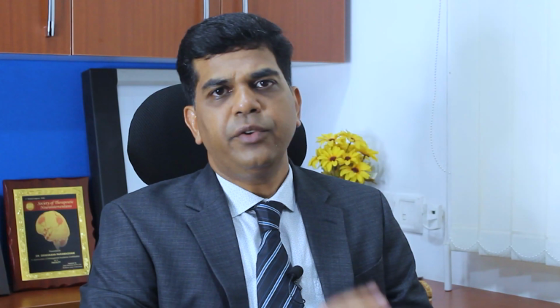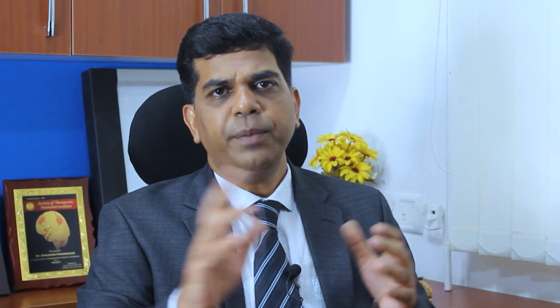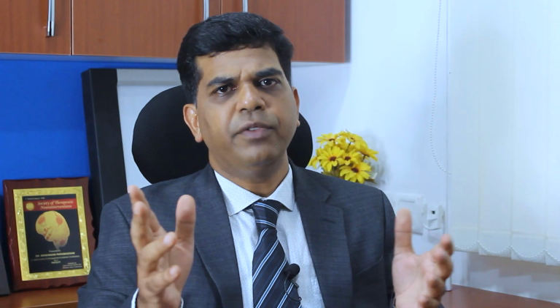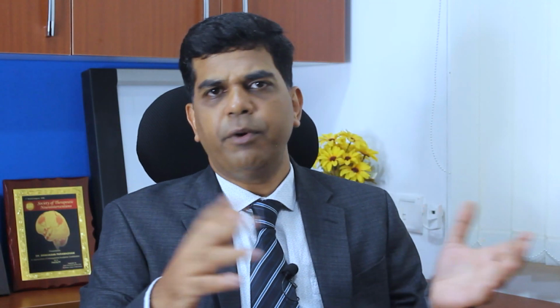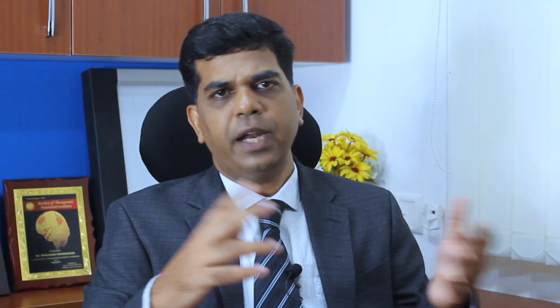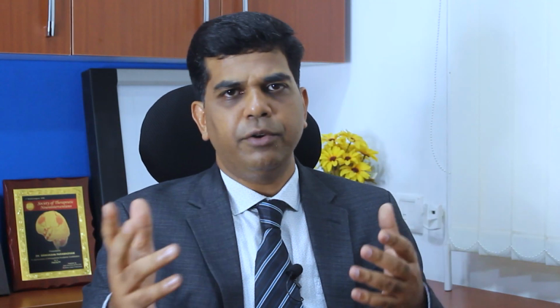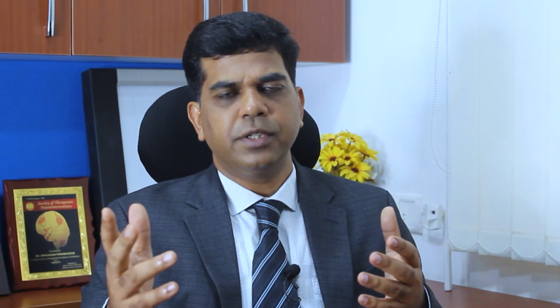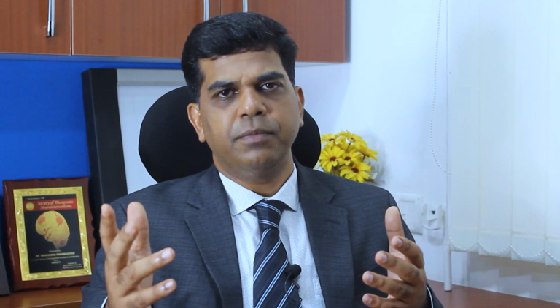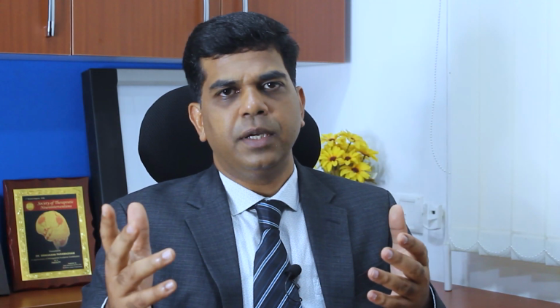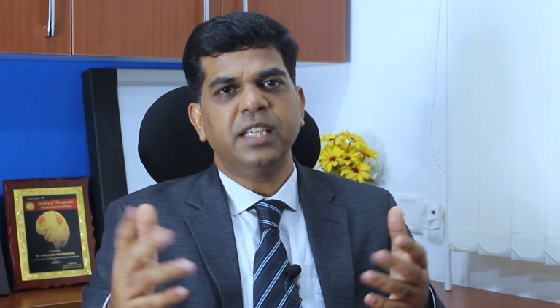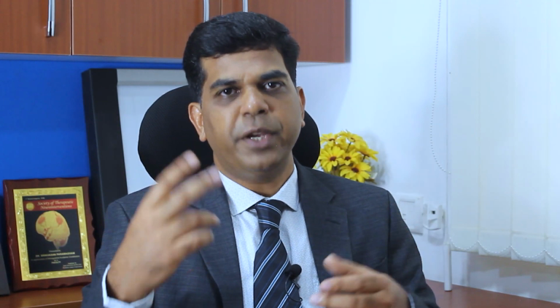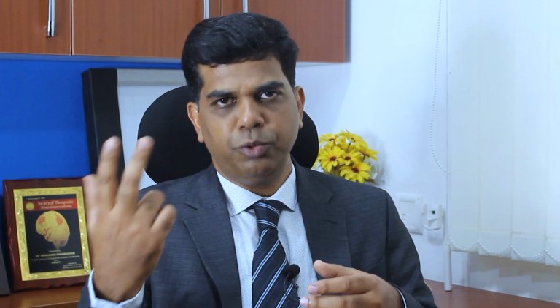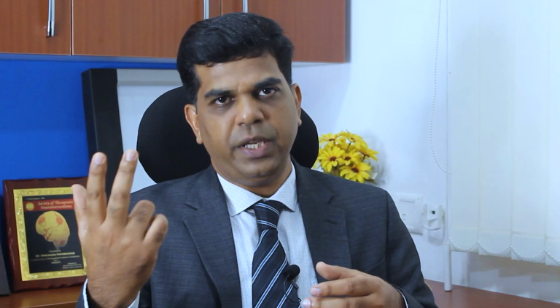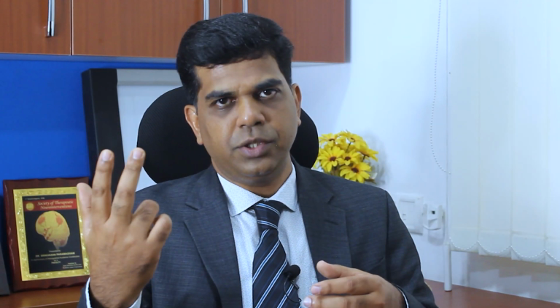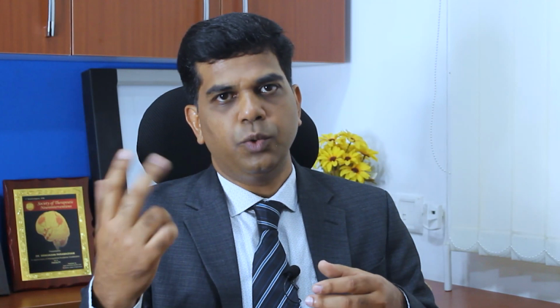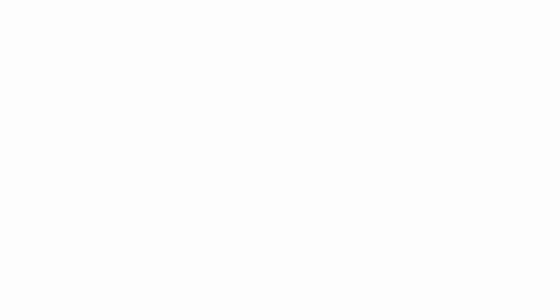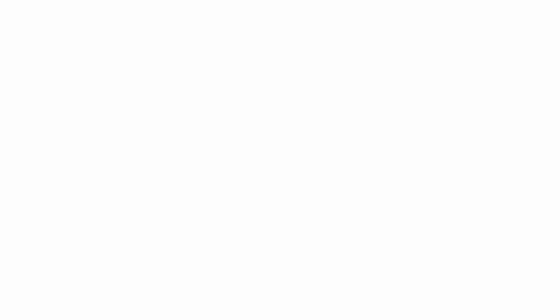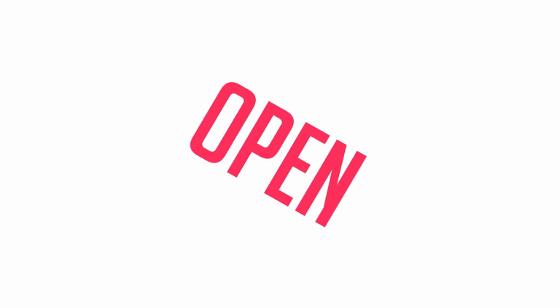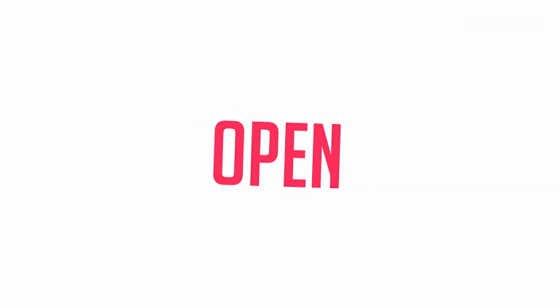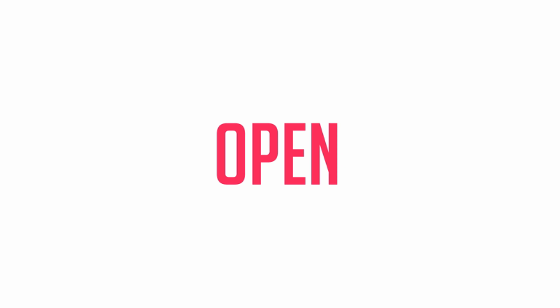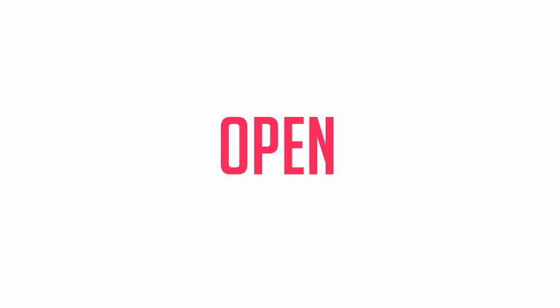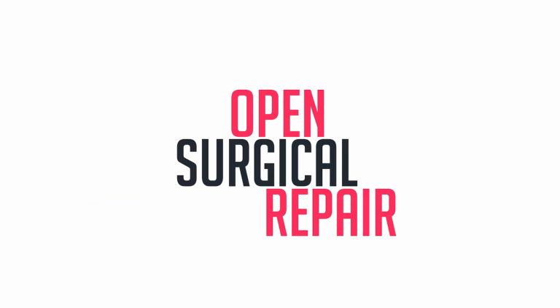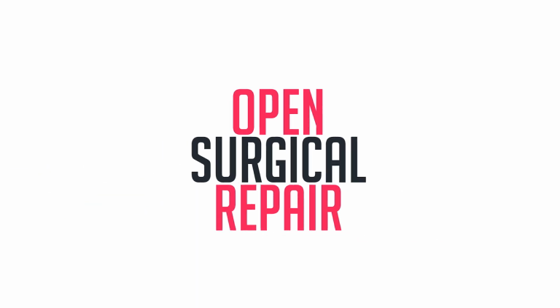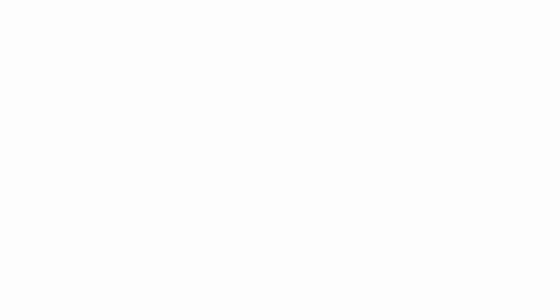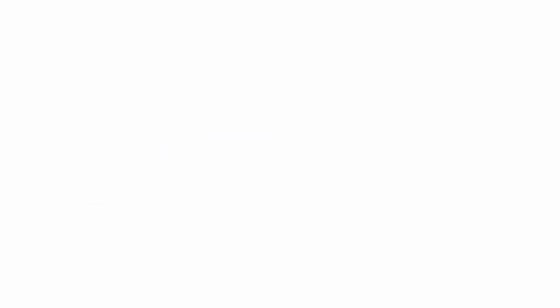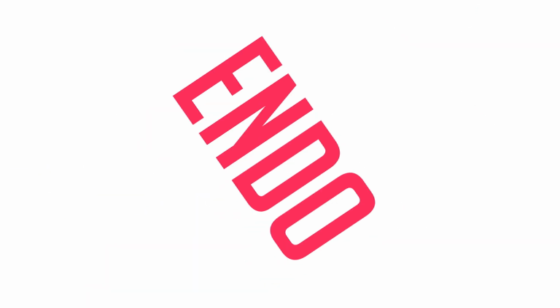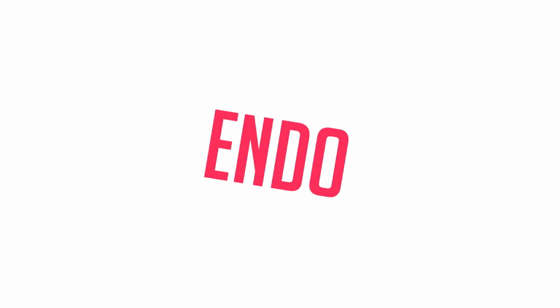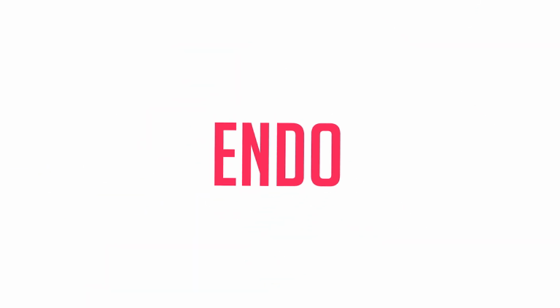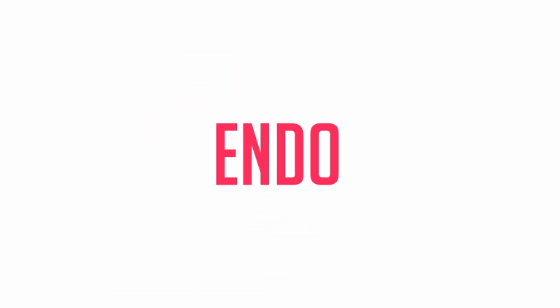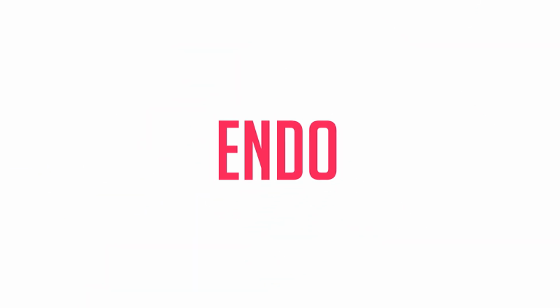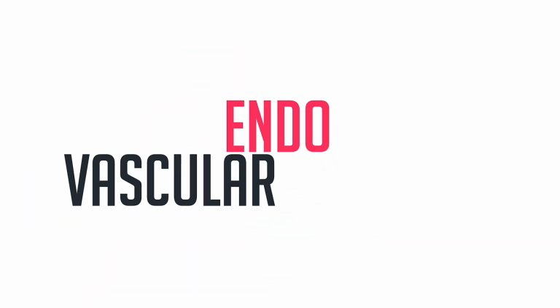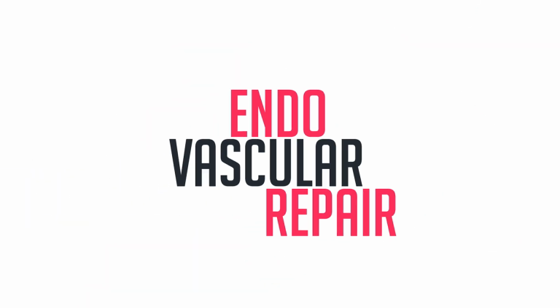The treatment of the brain aneurysm is by two means. One is an open surgical repair, the other is an endovascular repair.